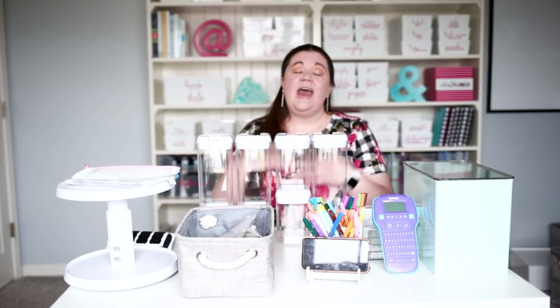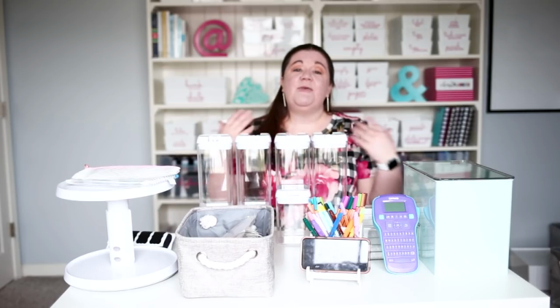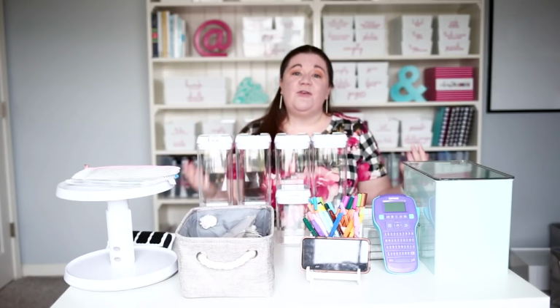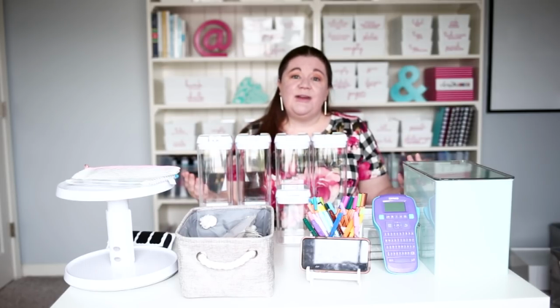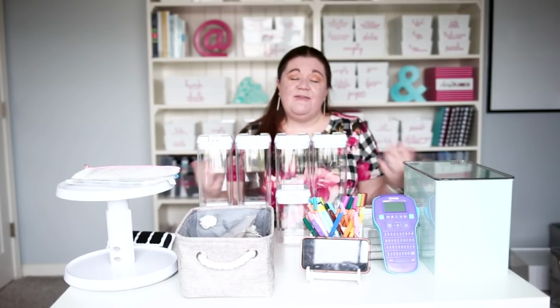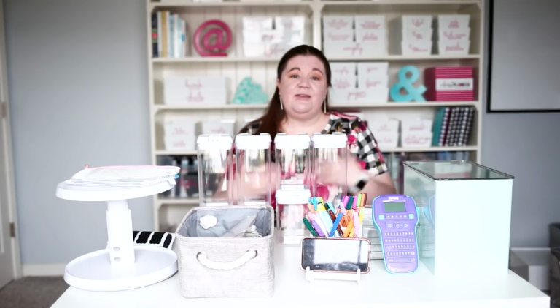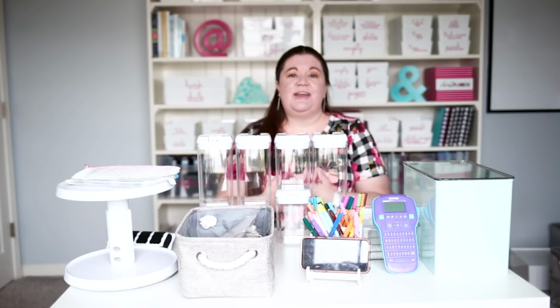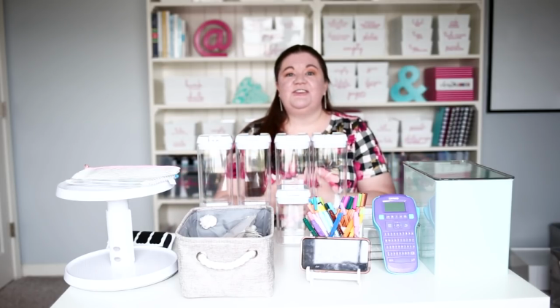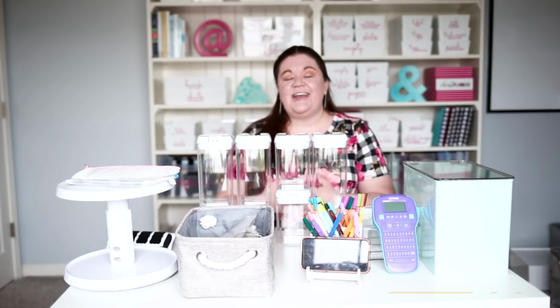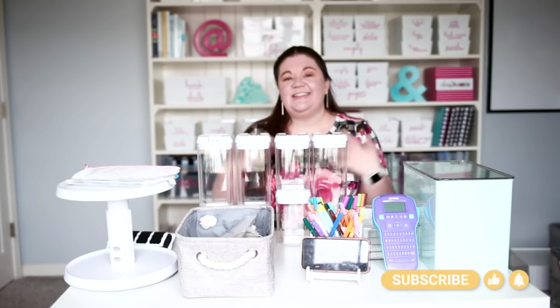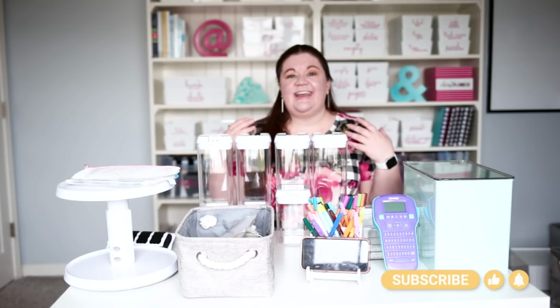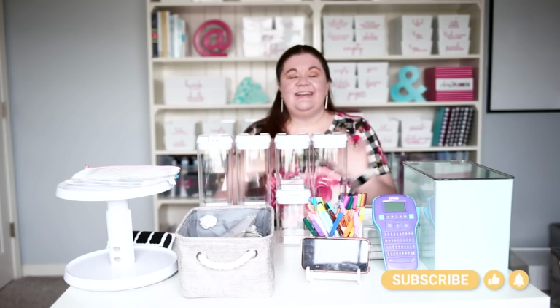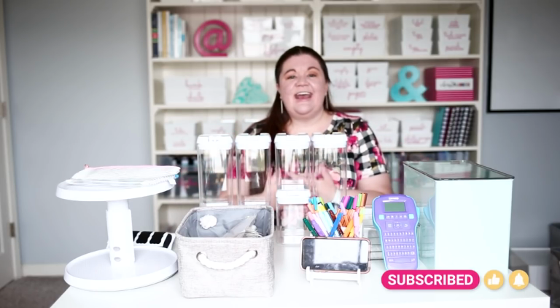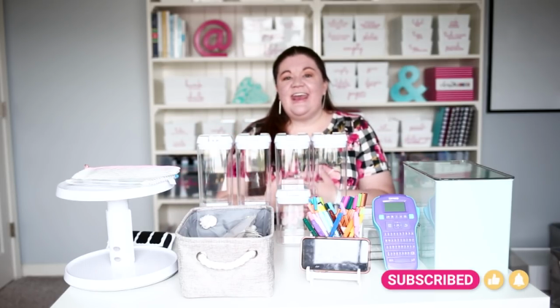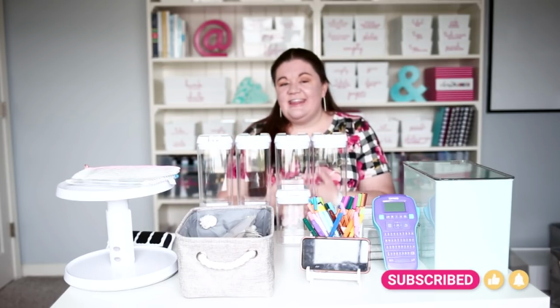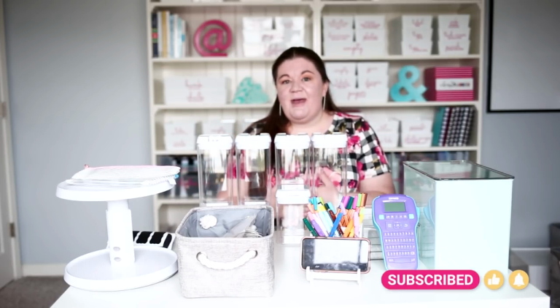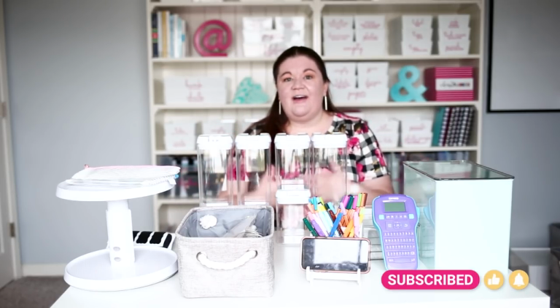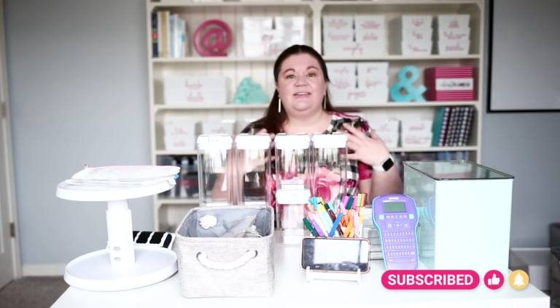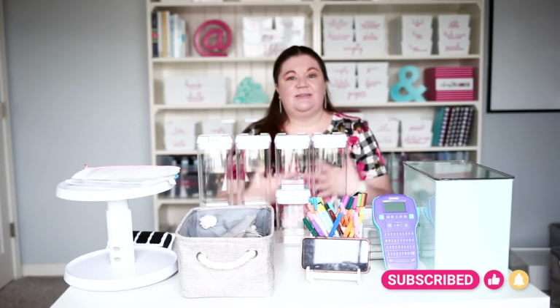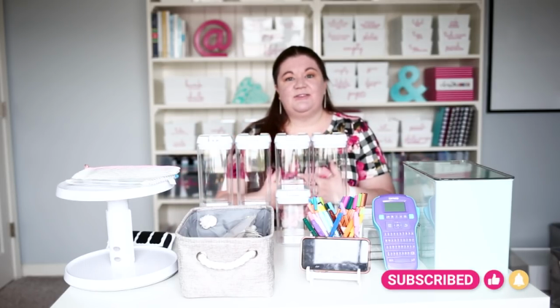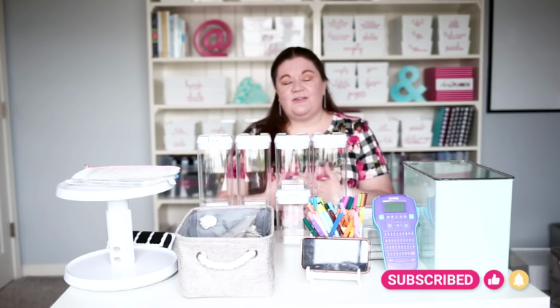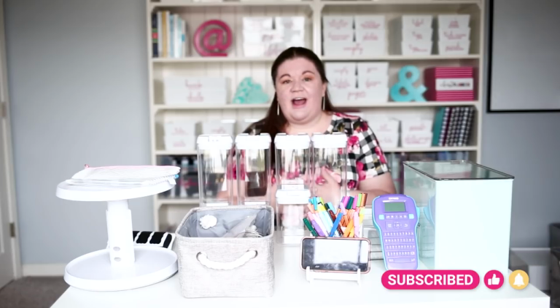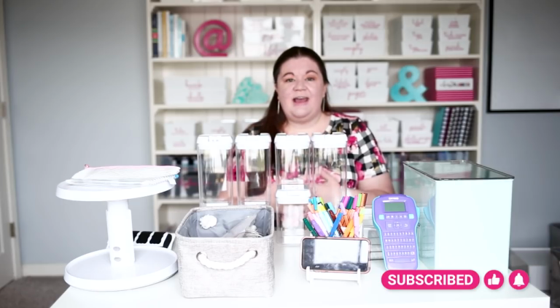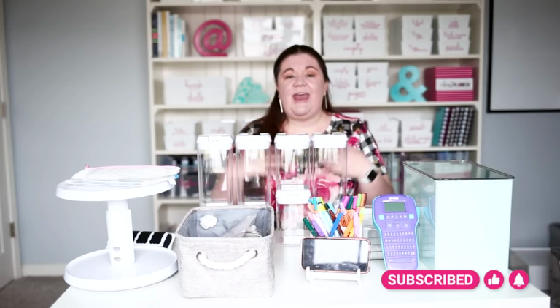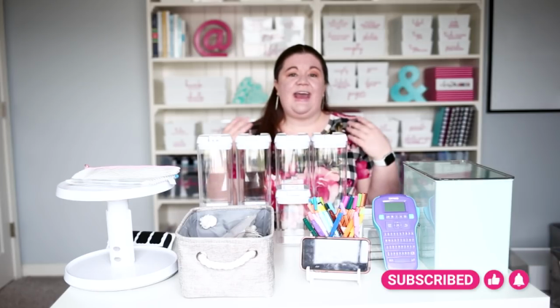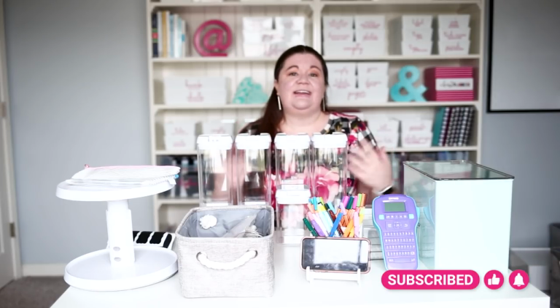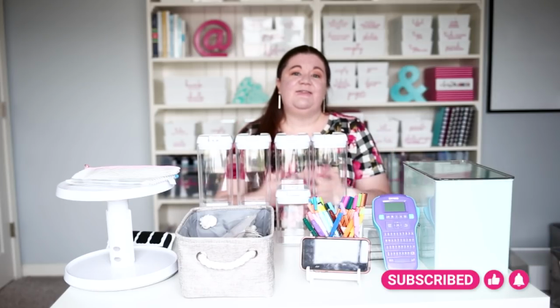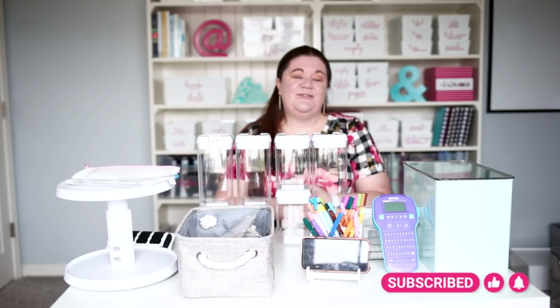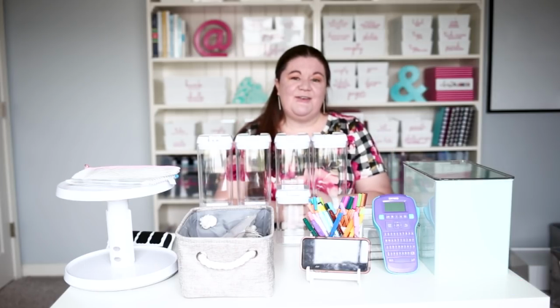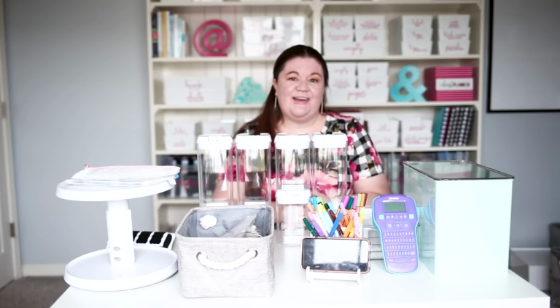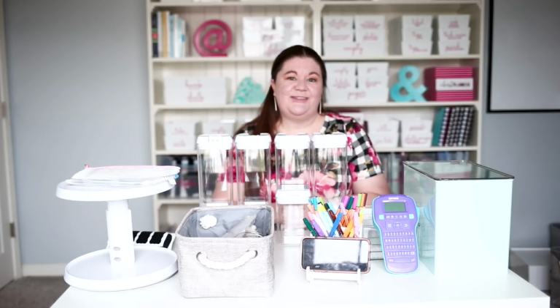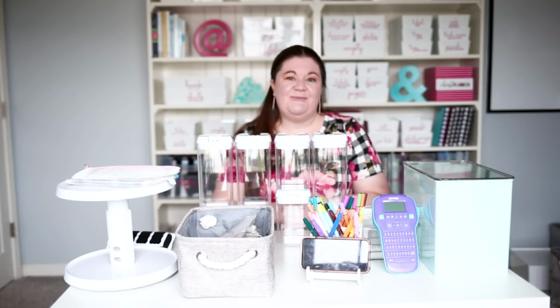Before we dive in, make sure you take a second, hit the bell, subscribe, and give this video a thumbs up.